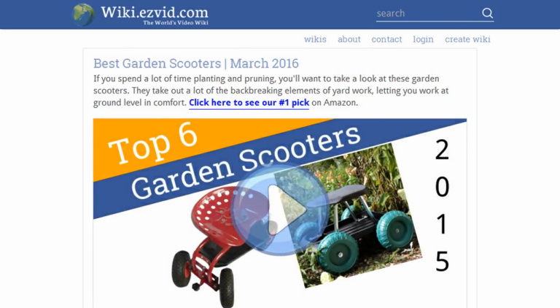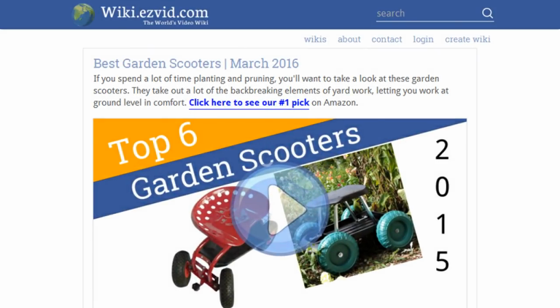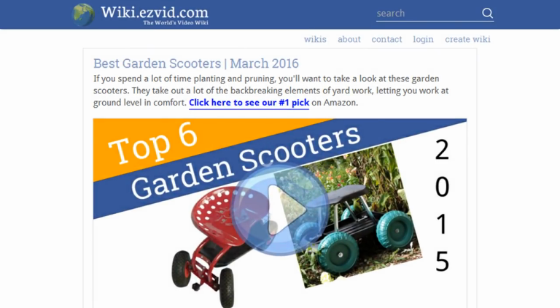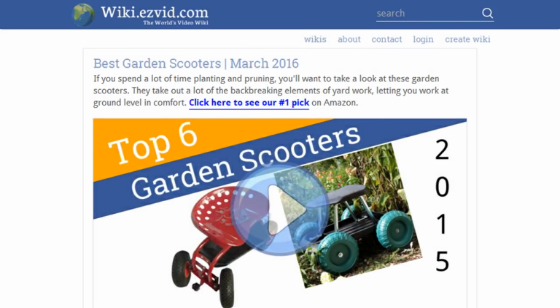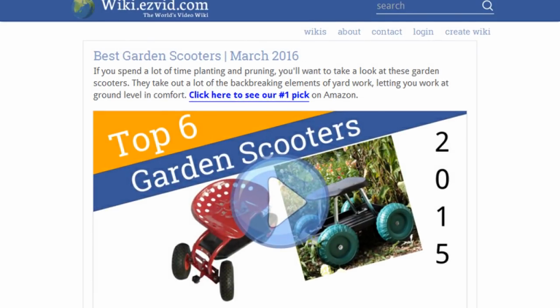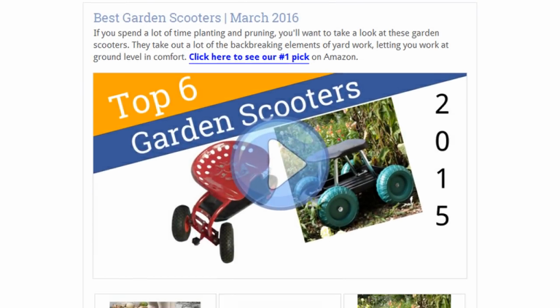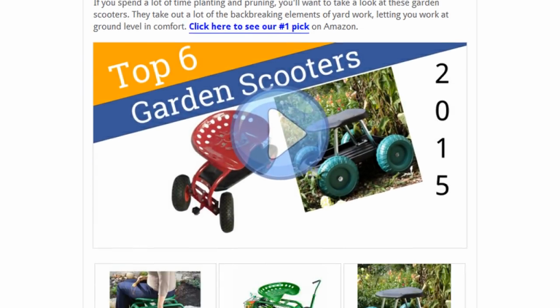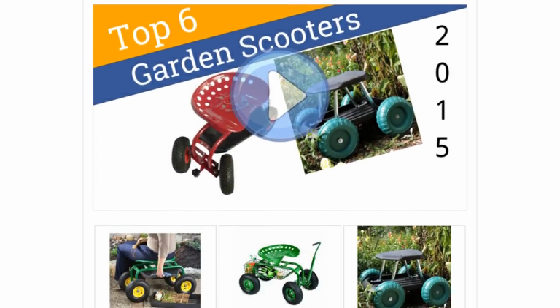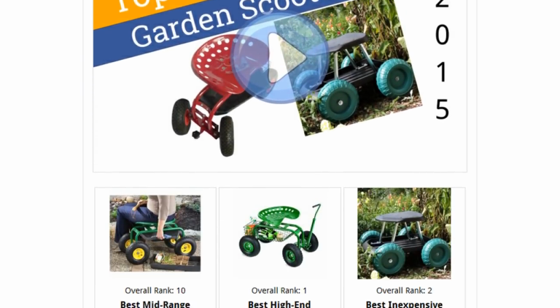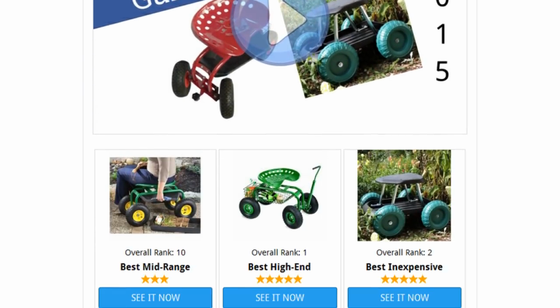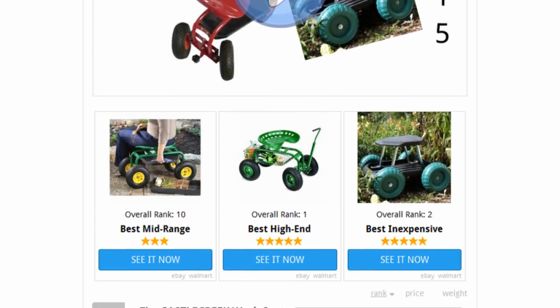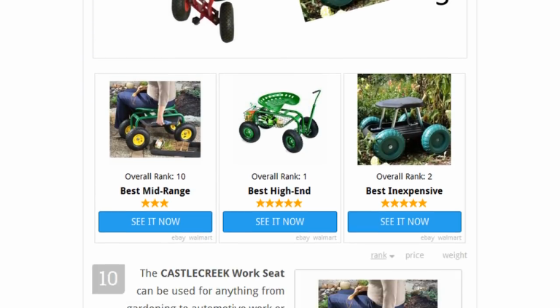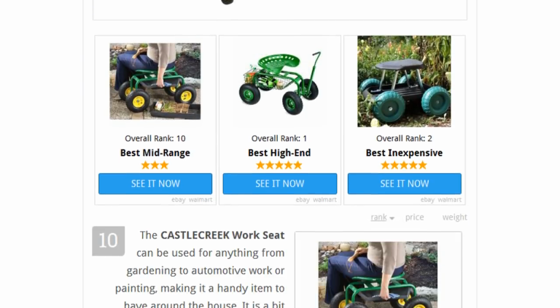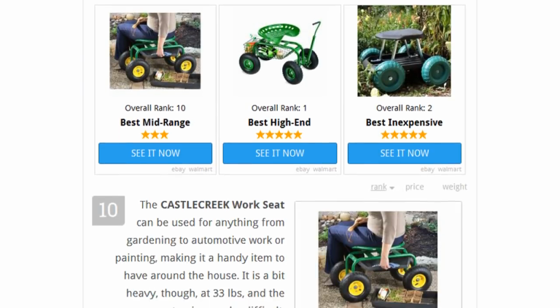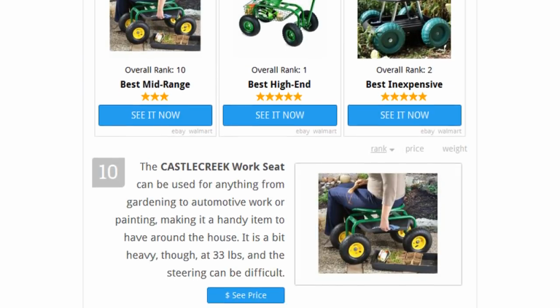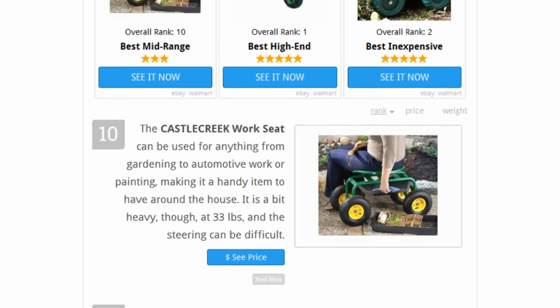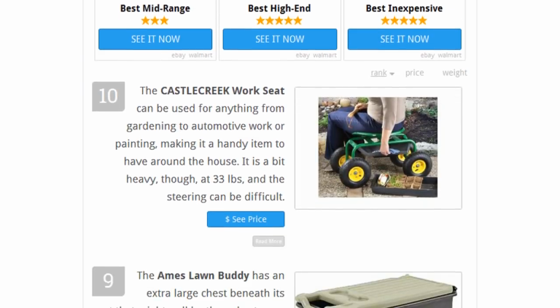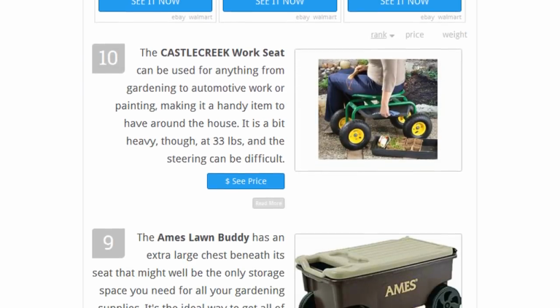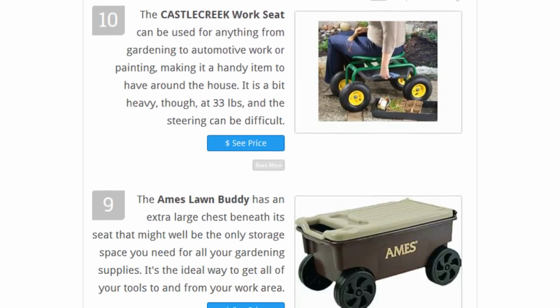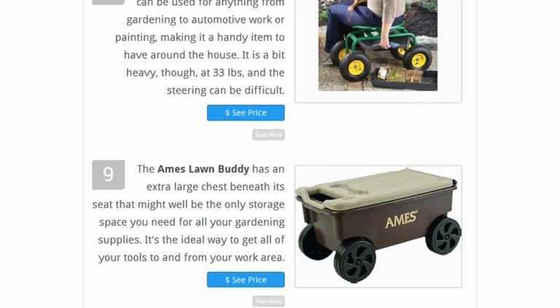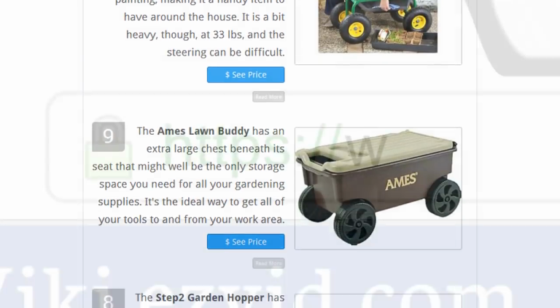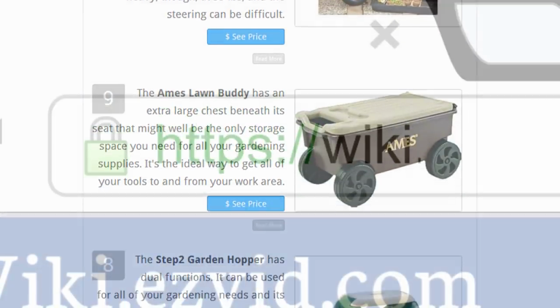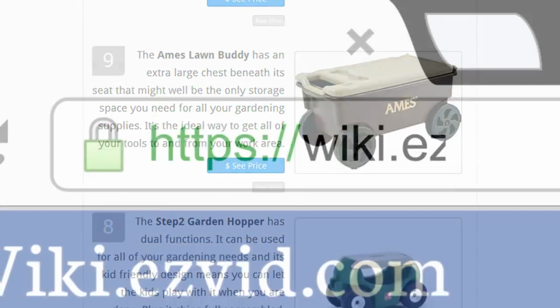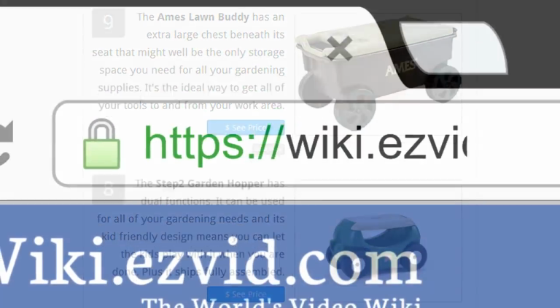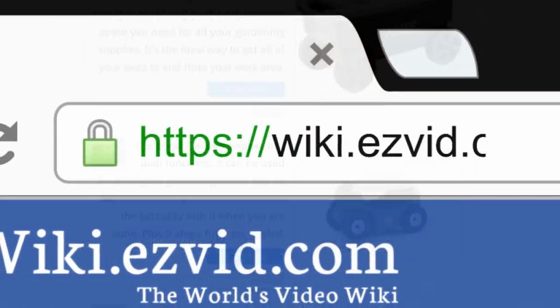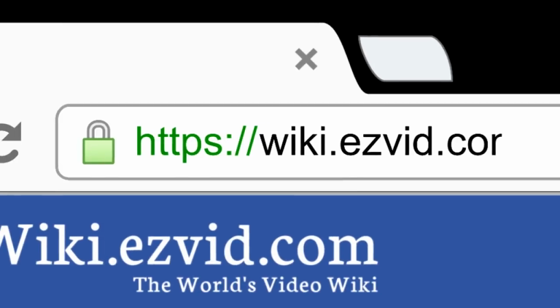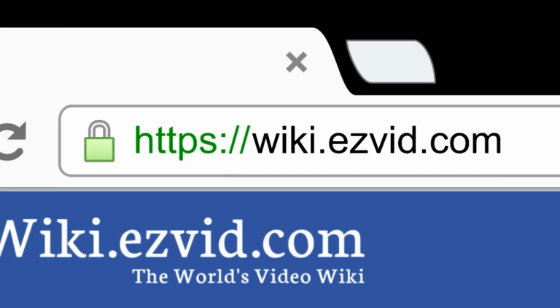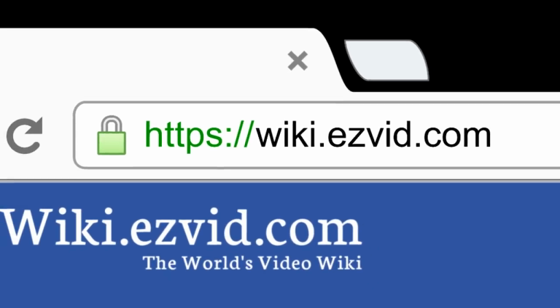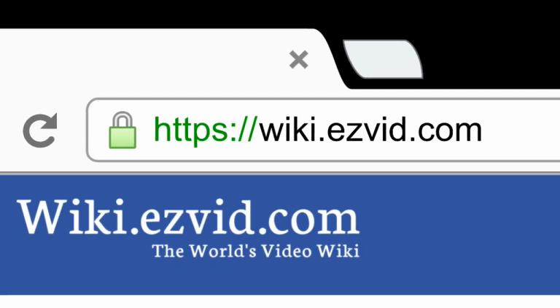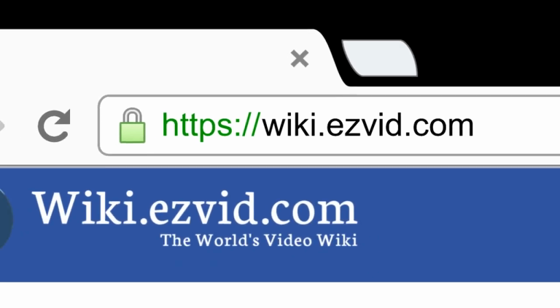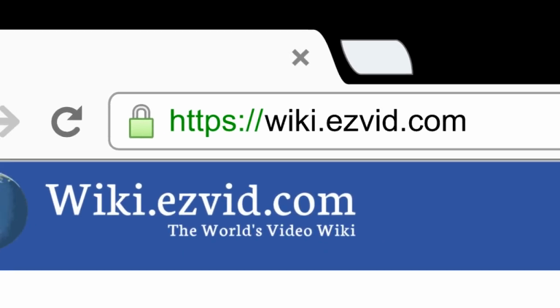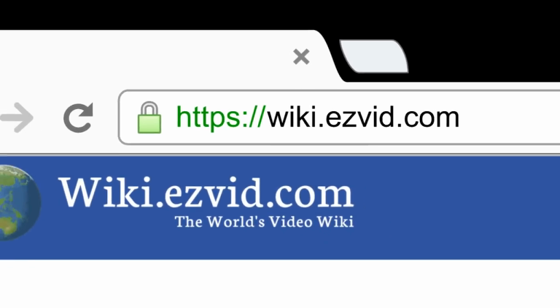To see all this stuff, go to wiki.easyvid.com and search for garden scooters, or click beneath this video.